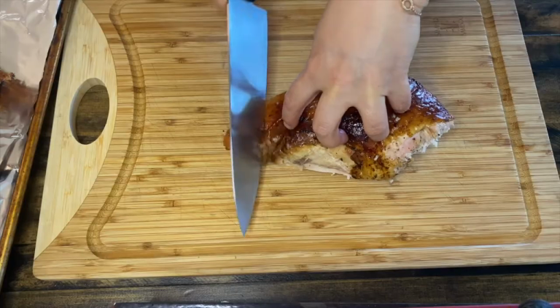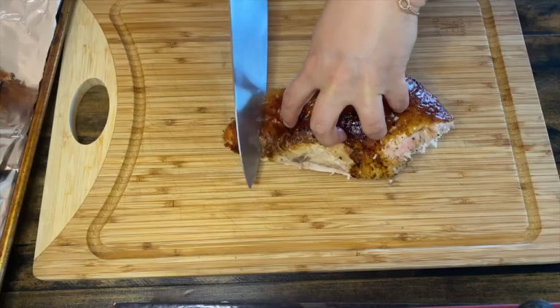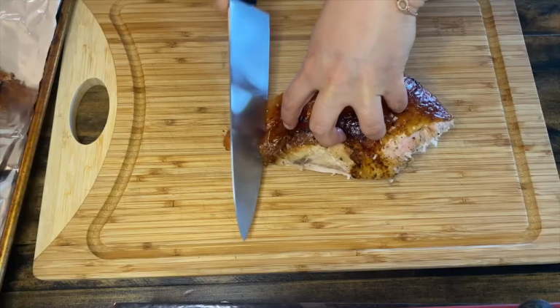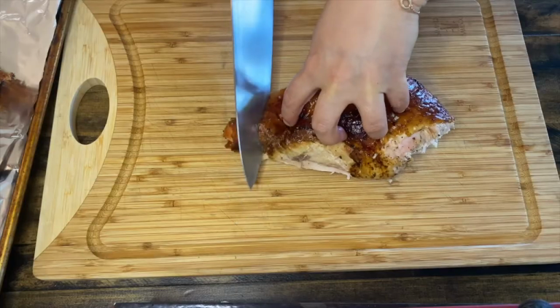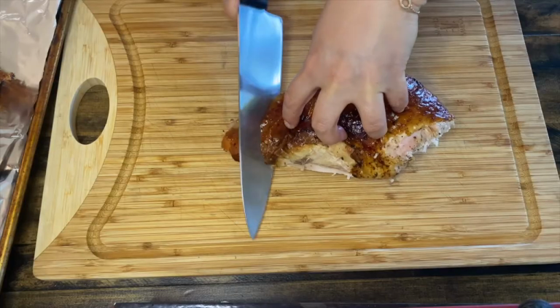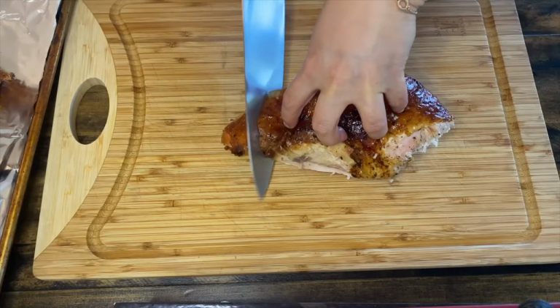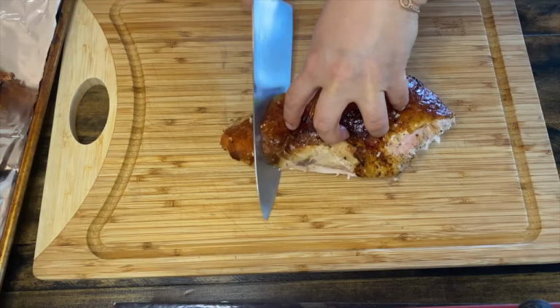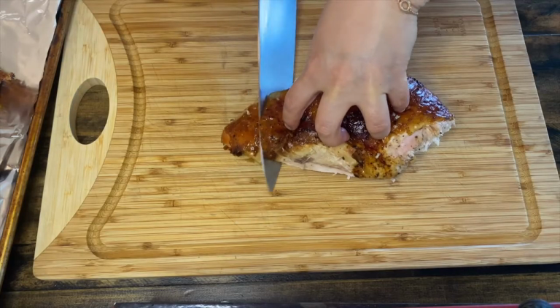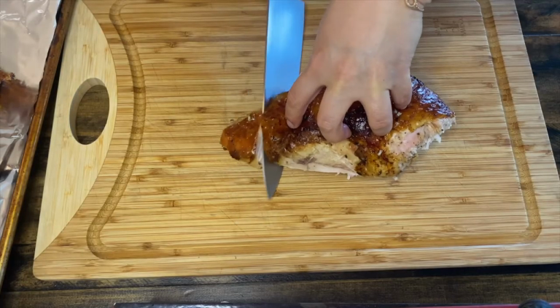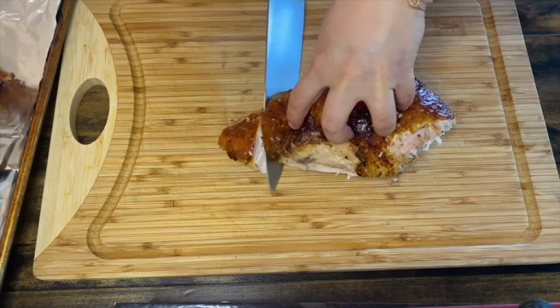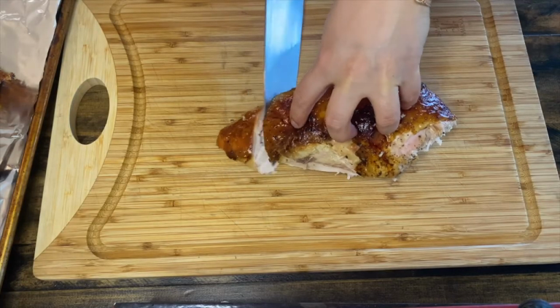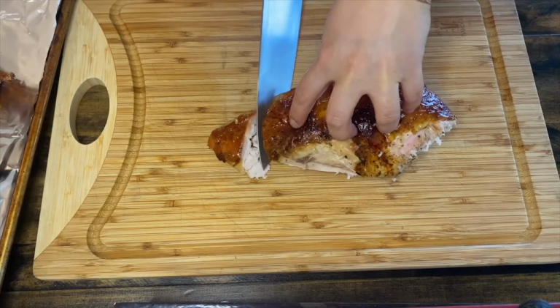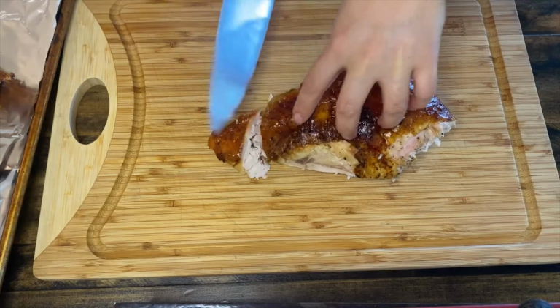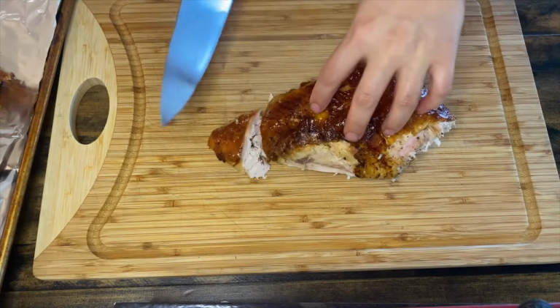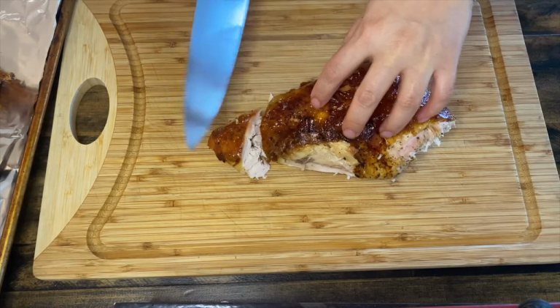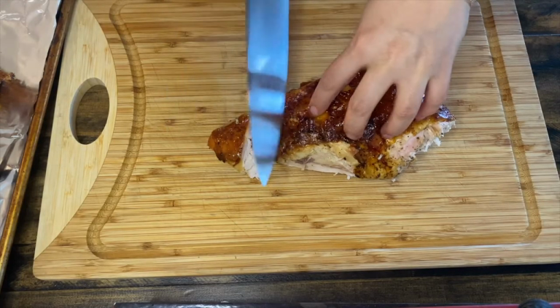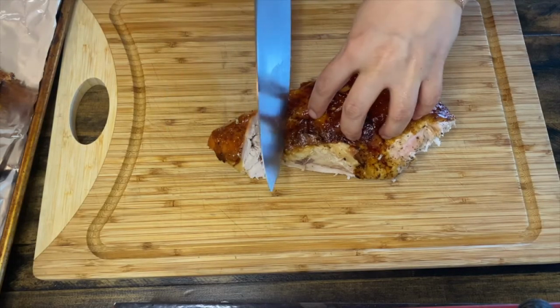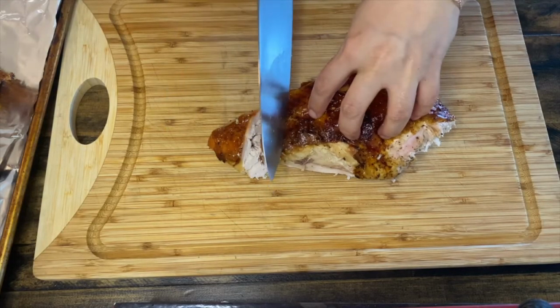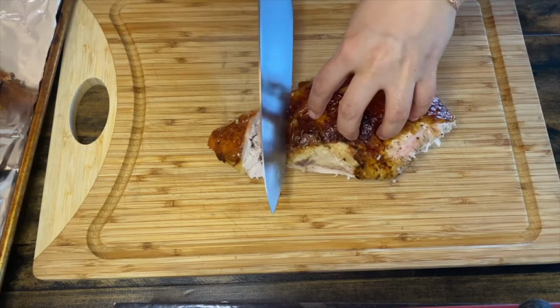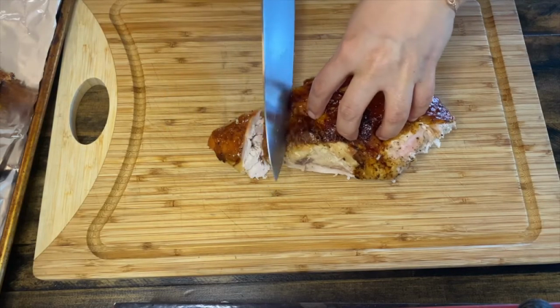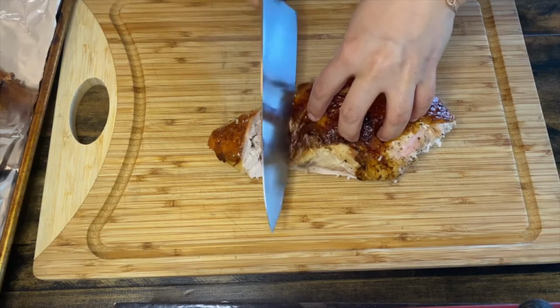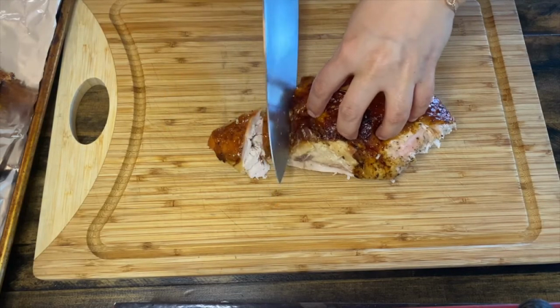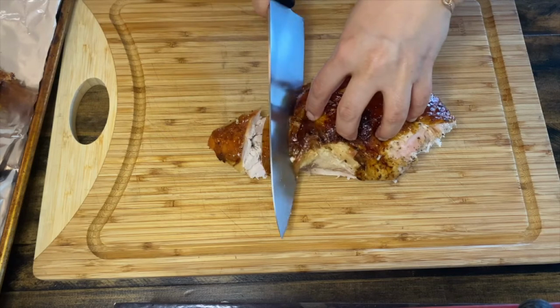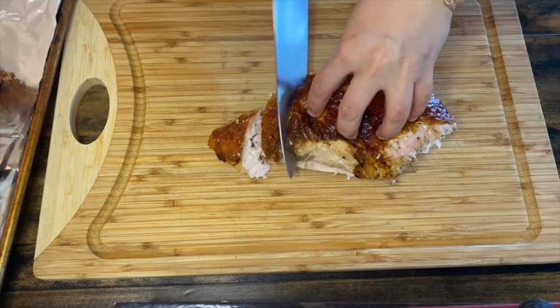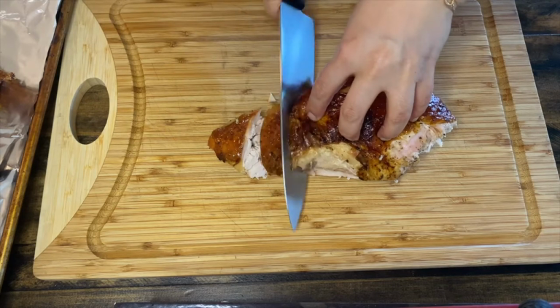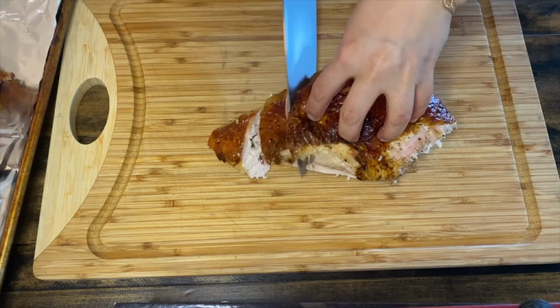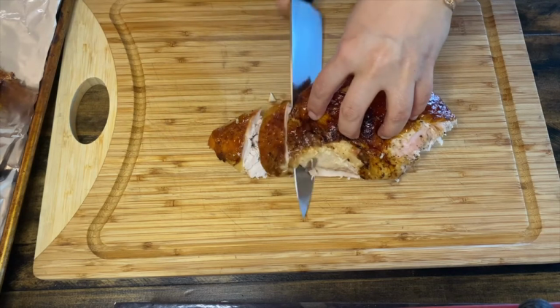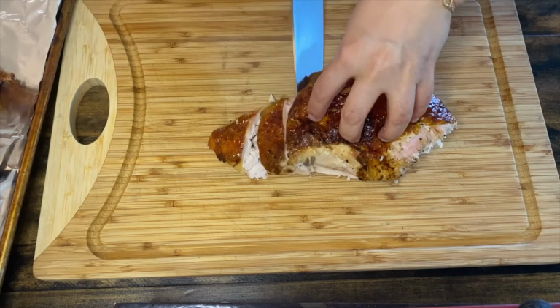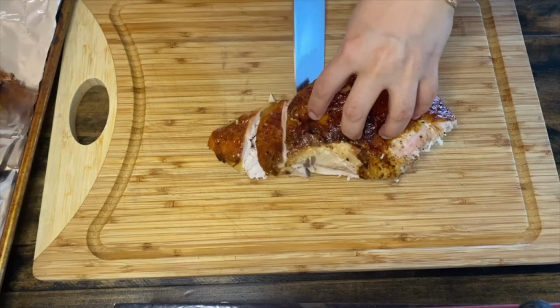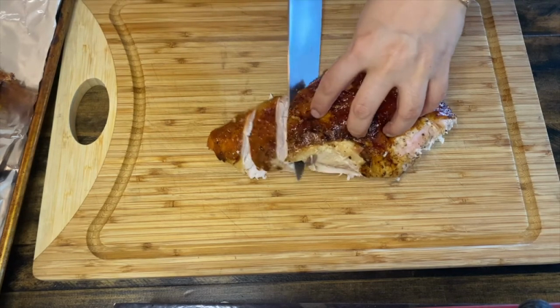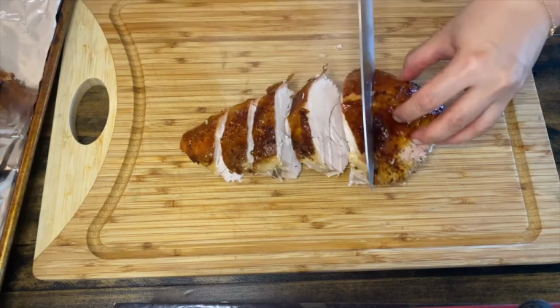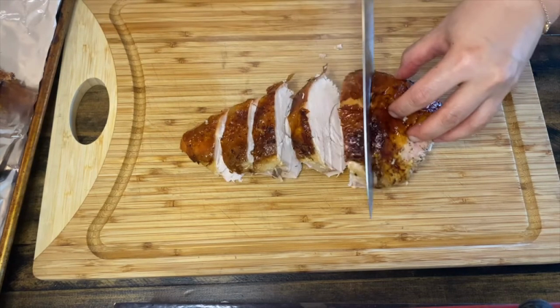Now that you've seen how crispy the skin is, let me show you how juicy this turkey is.